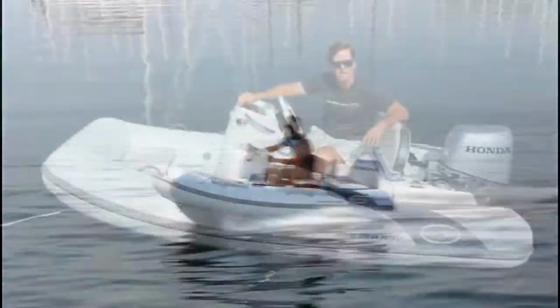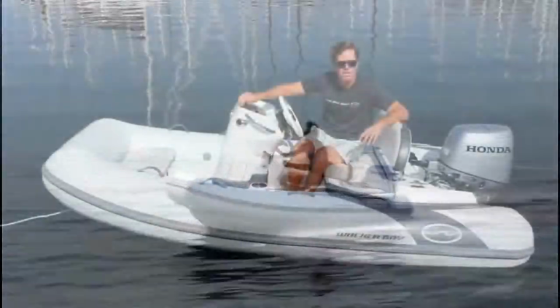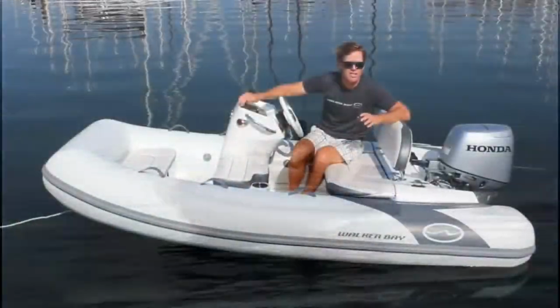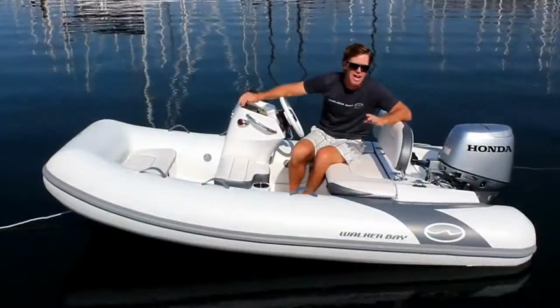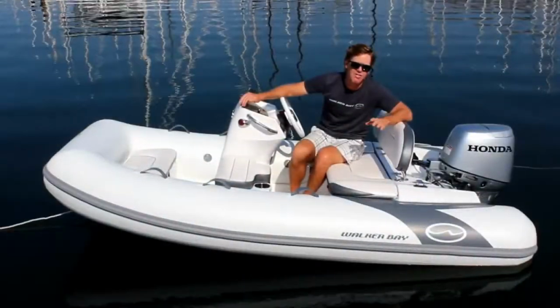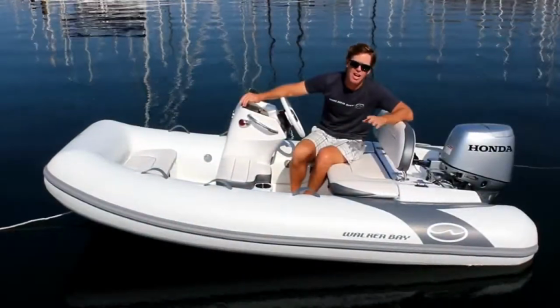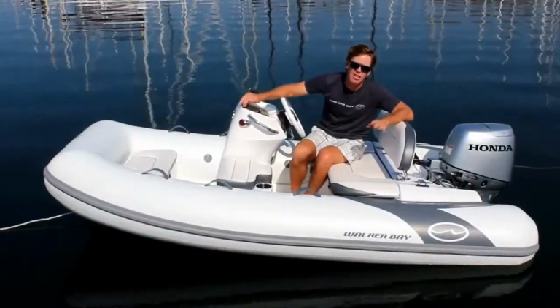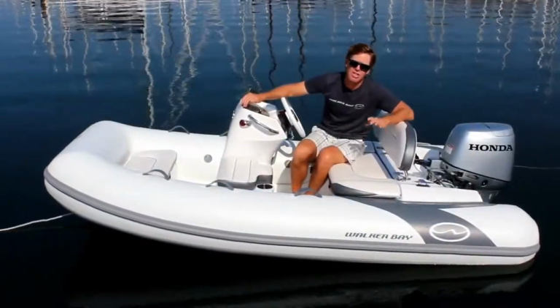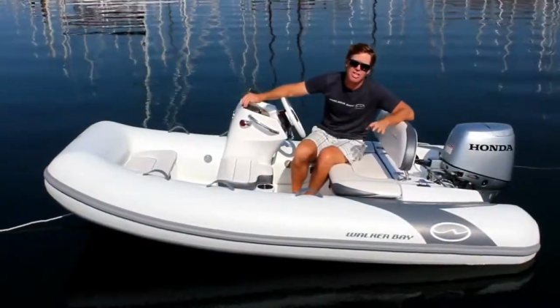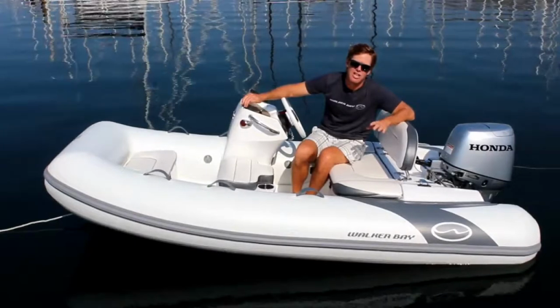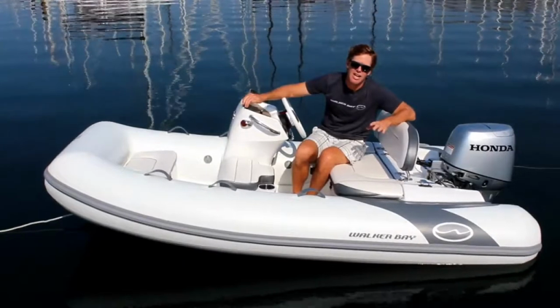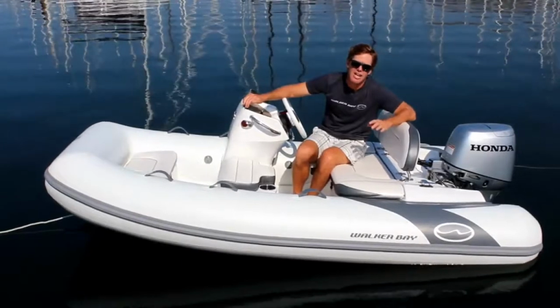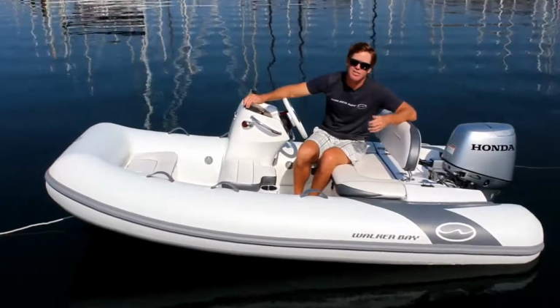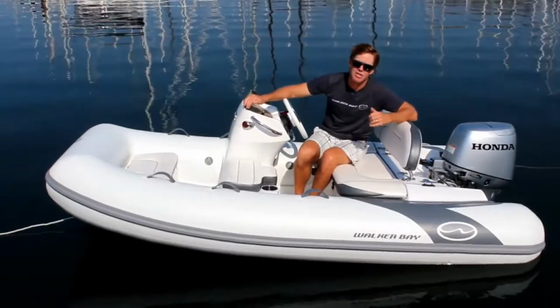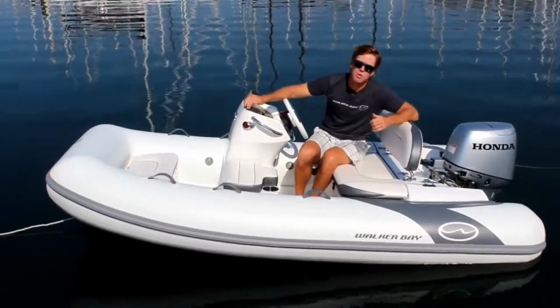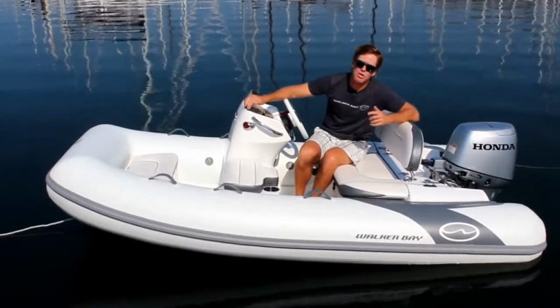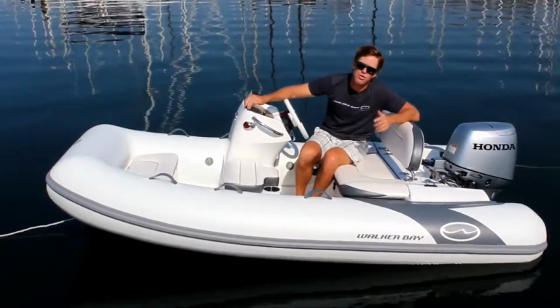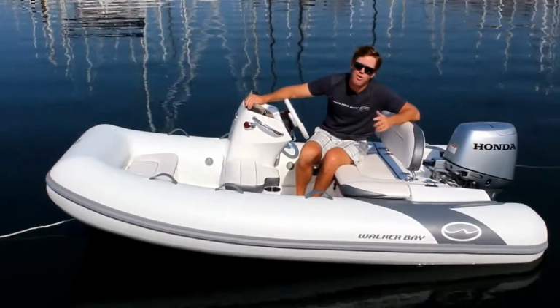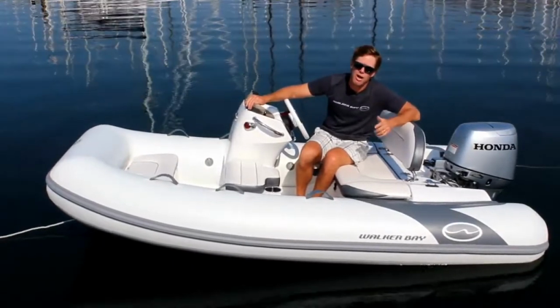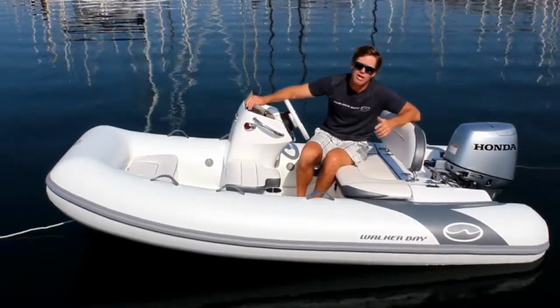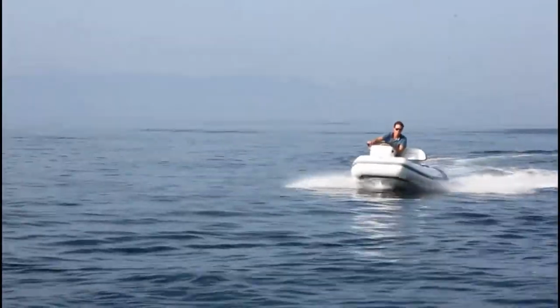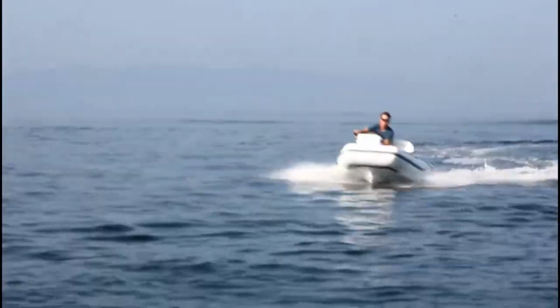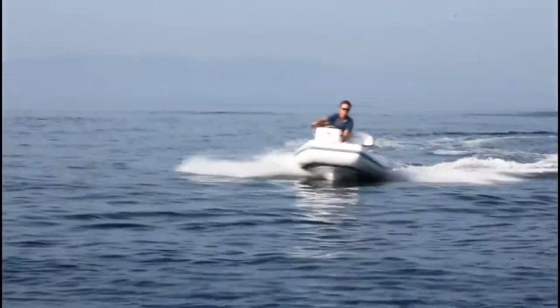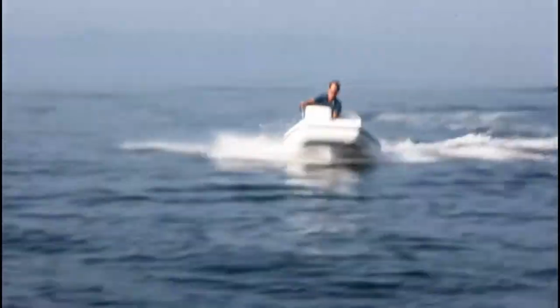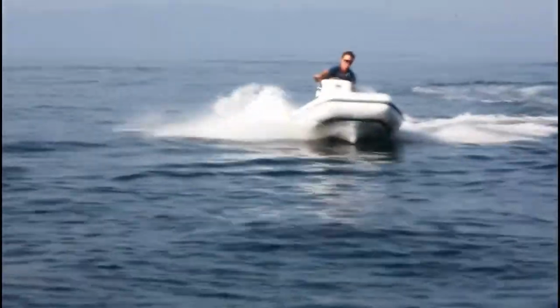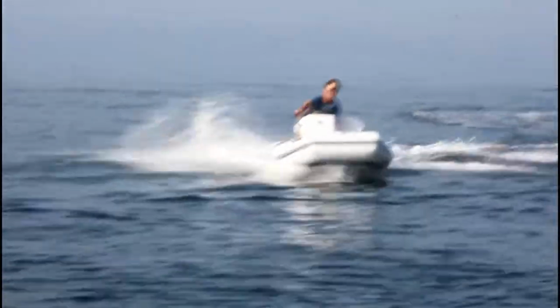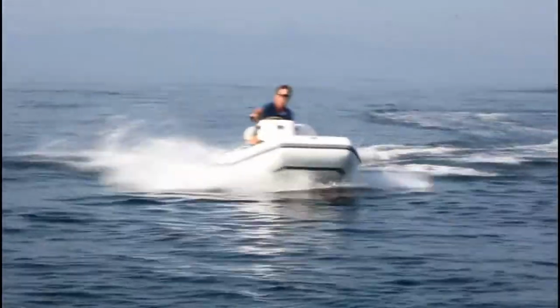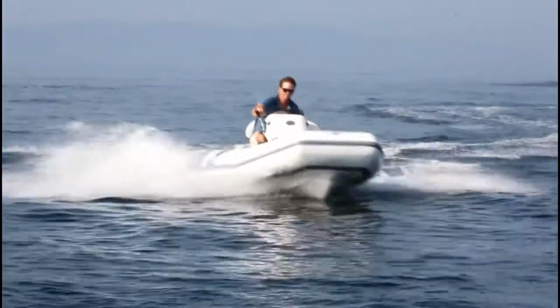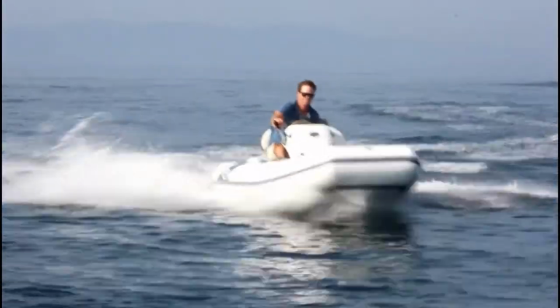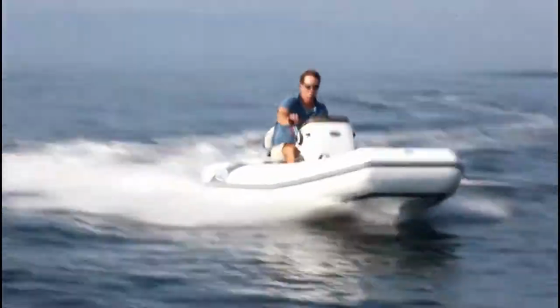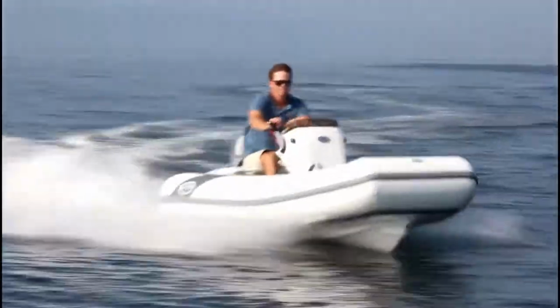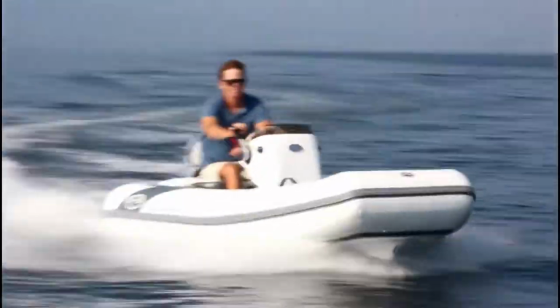The design of the hull of the LTE 10 gives it a smooth and dry ride, but also makes it sporty and fun to drive.